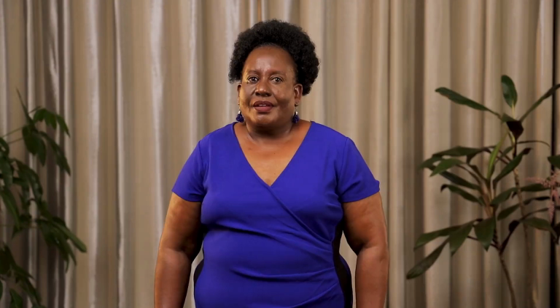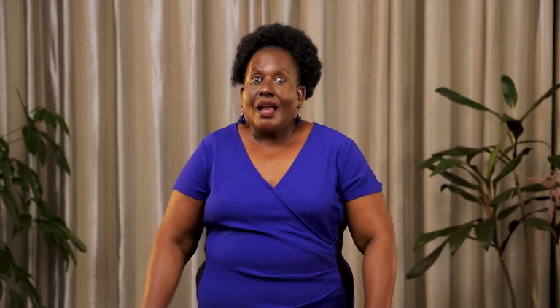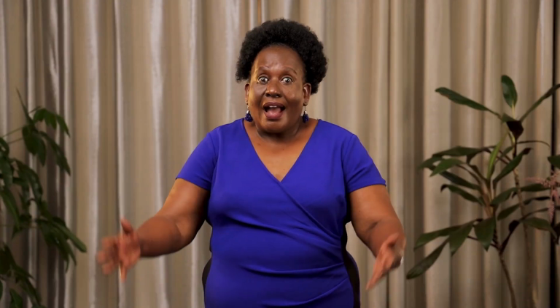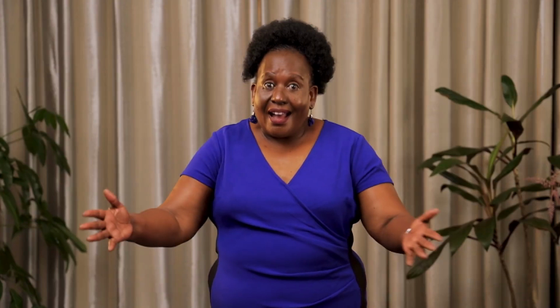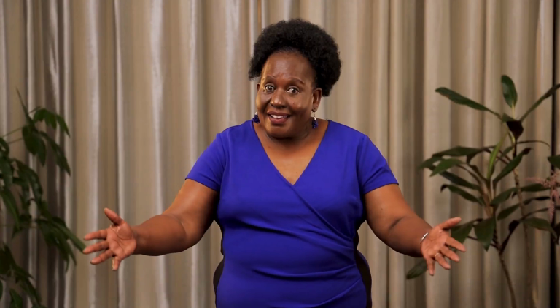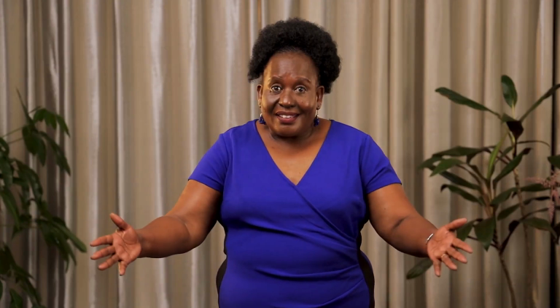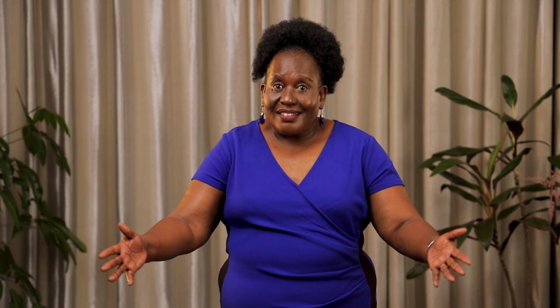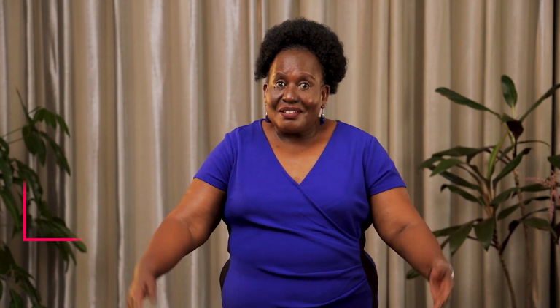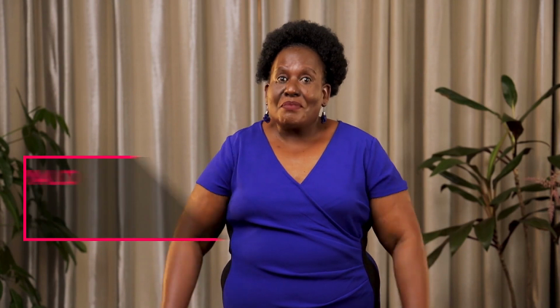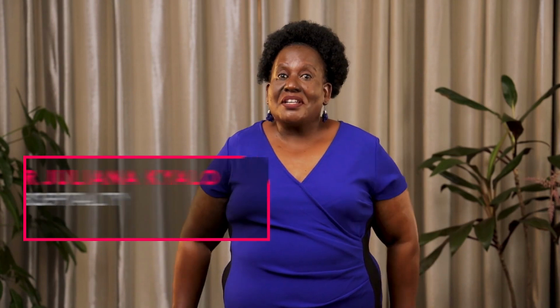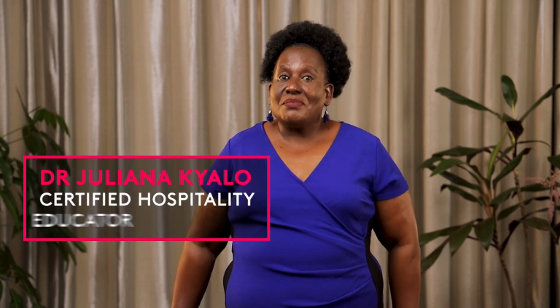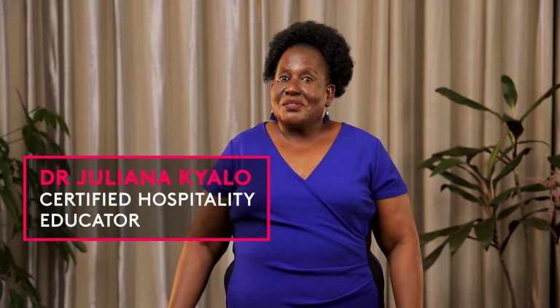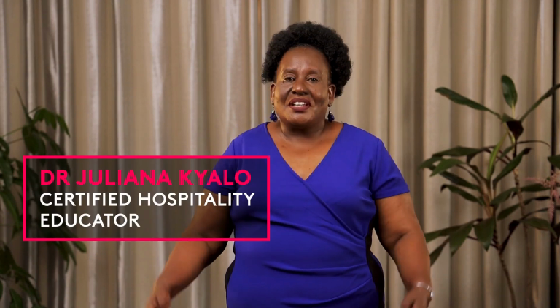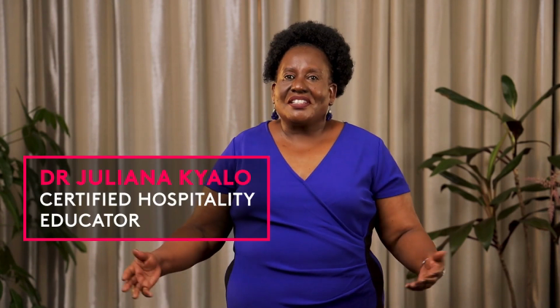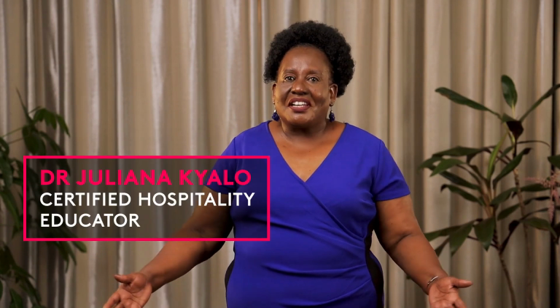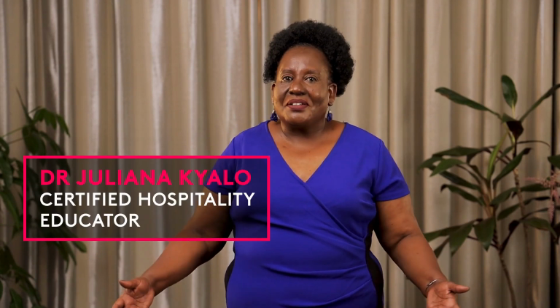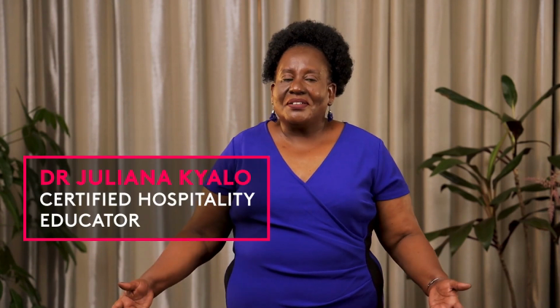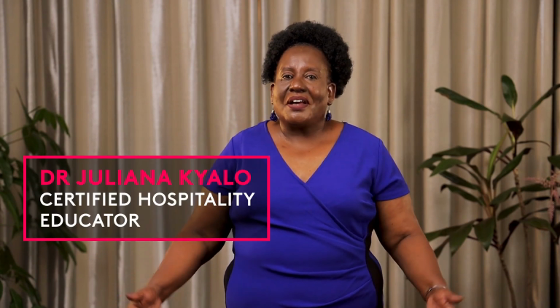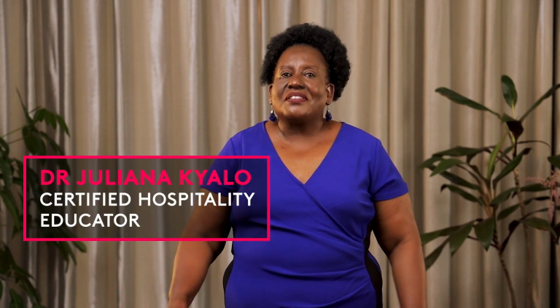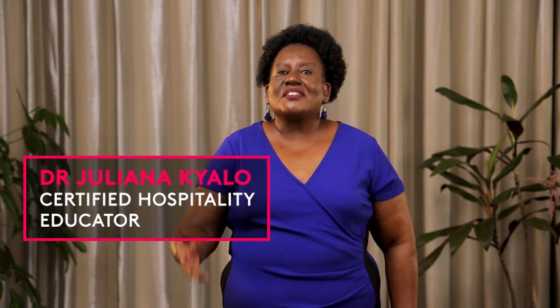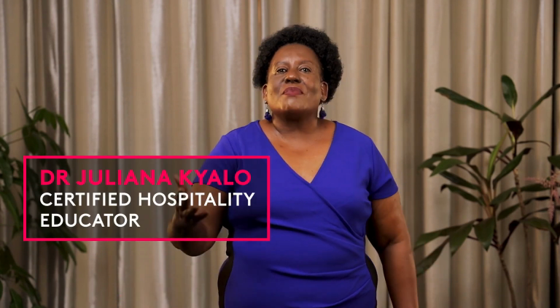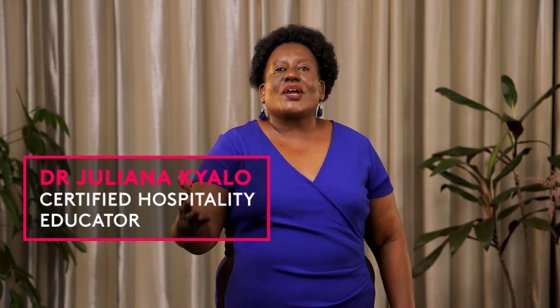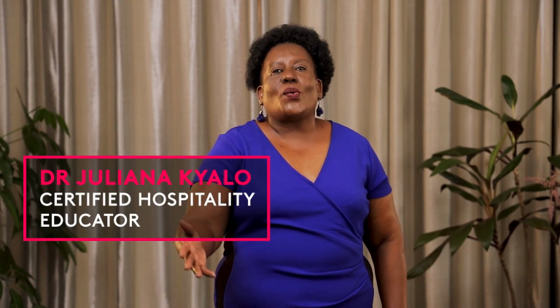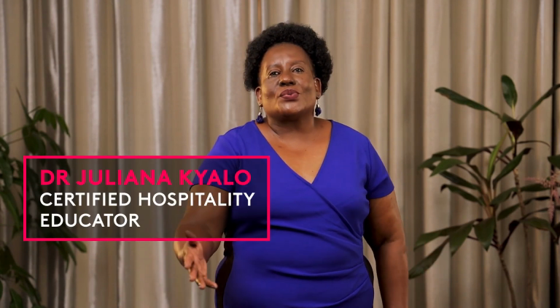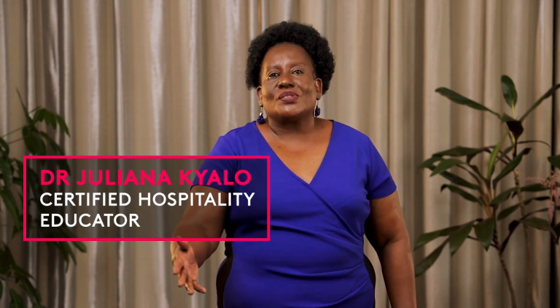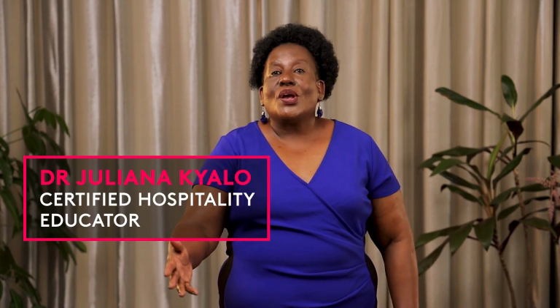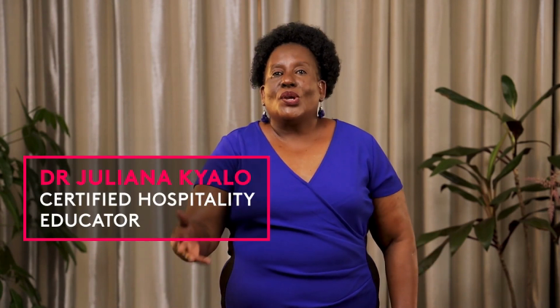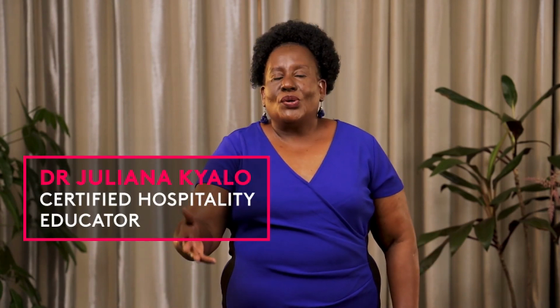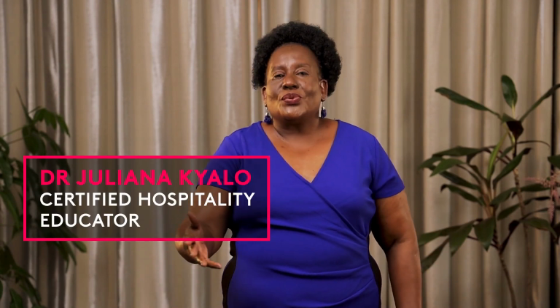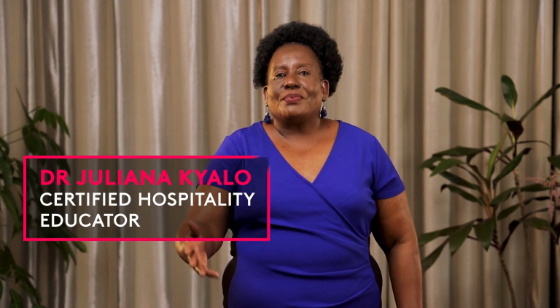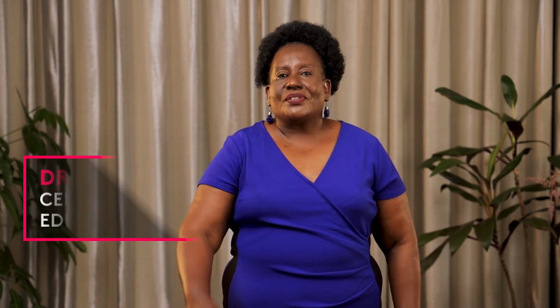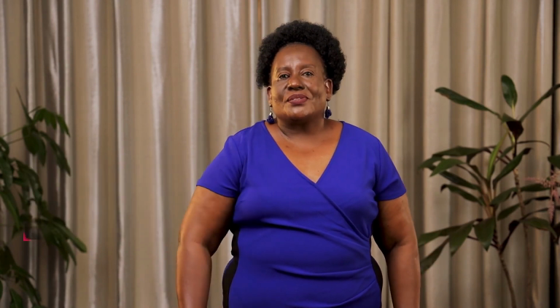Hi, my name is Juliana Chalo and this is my course, Laundry Operations.